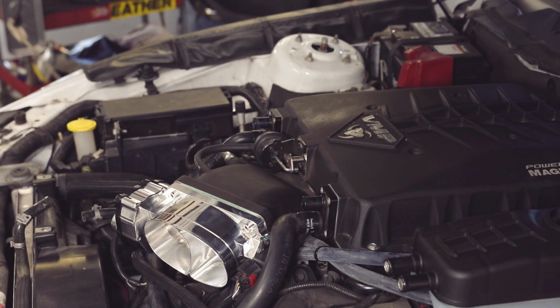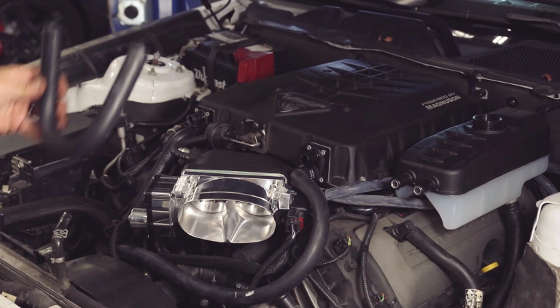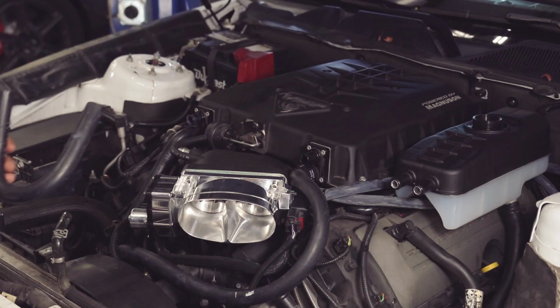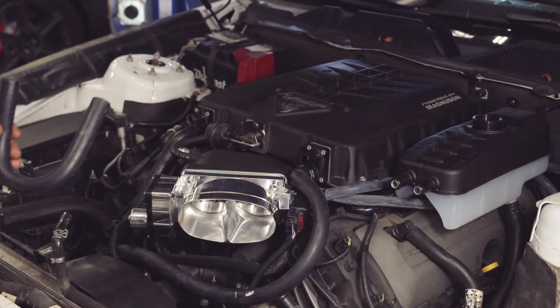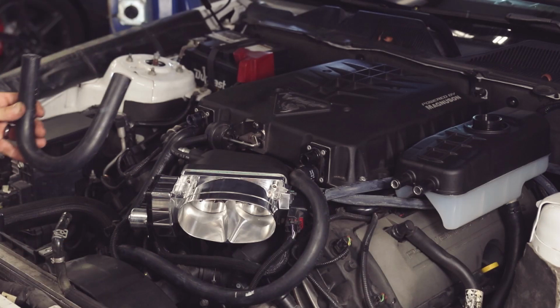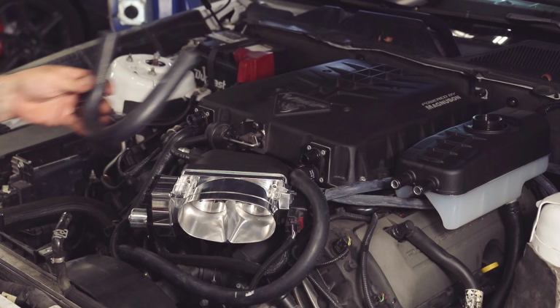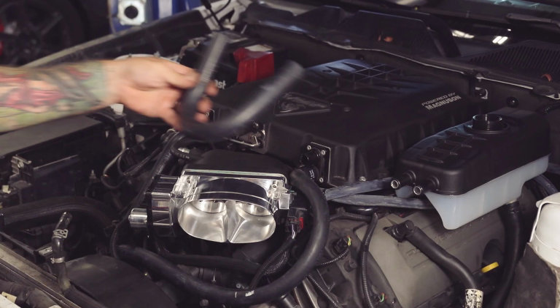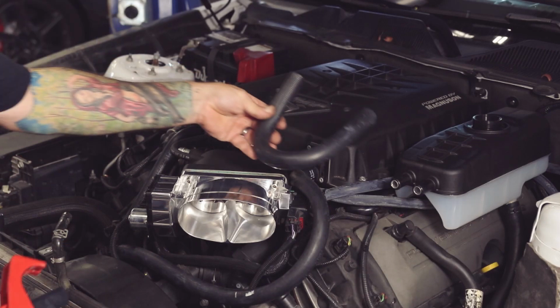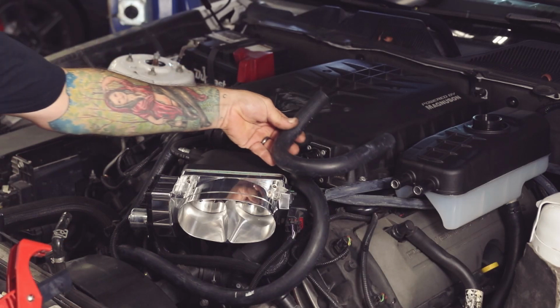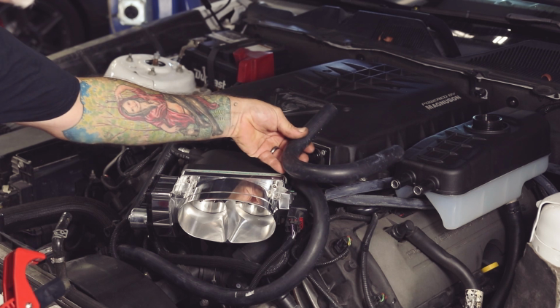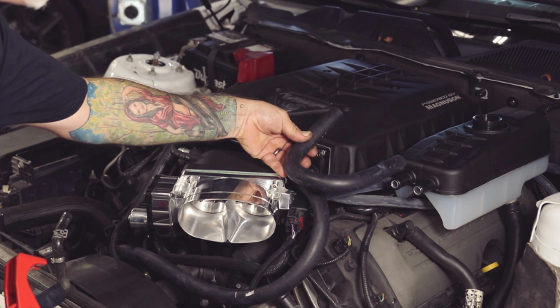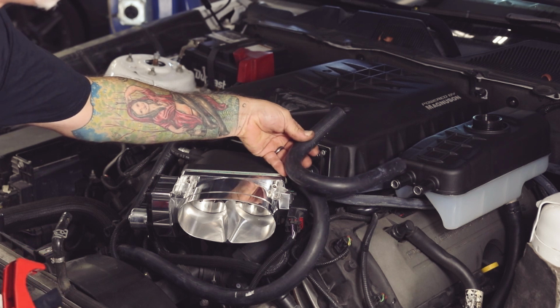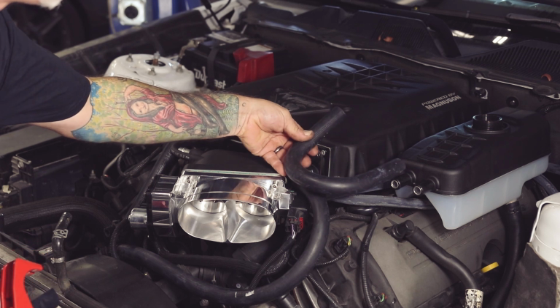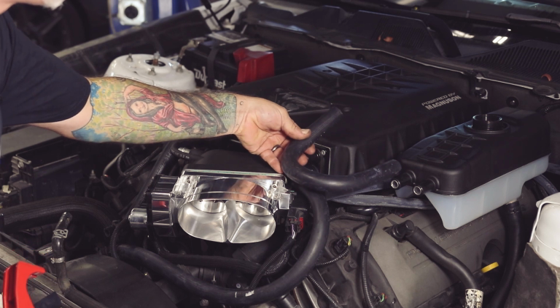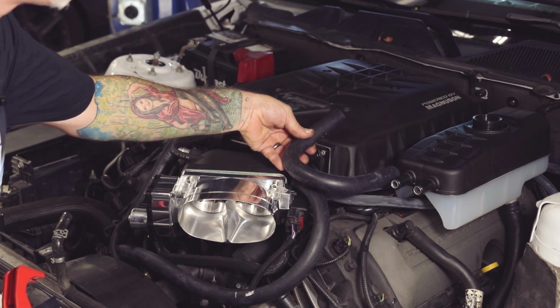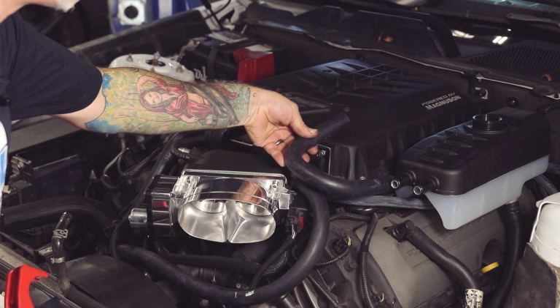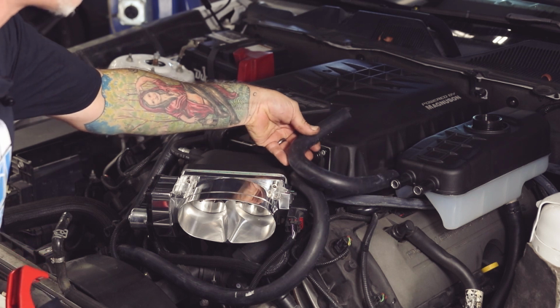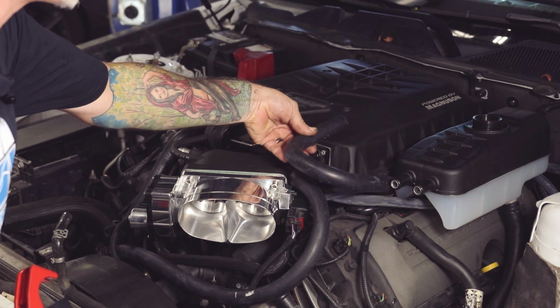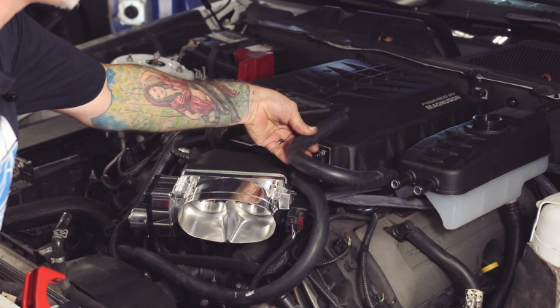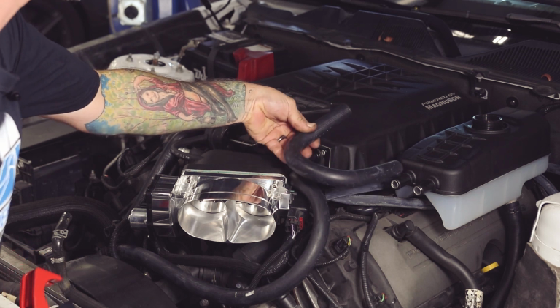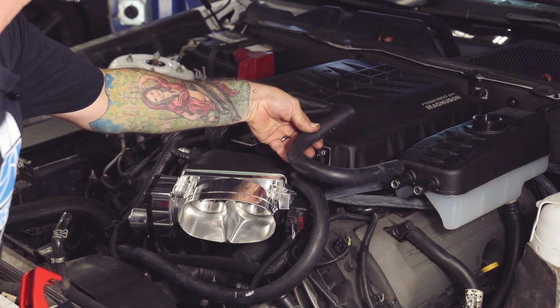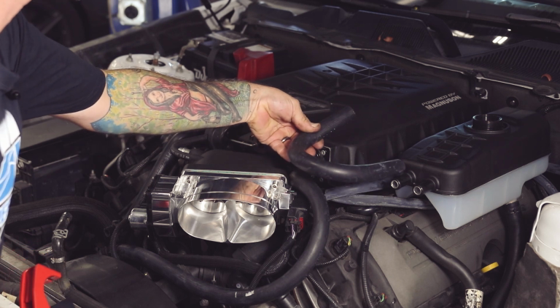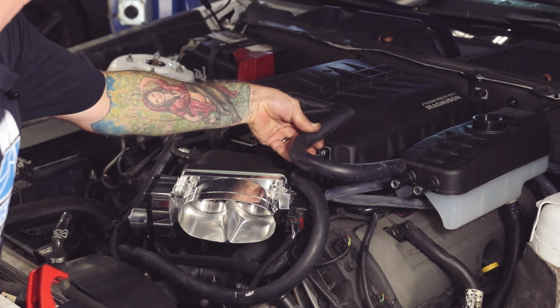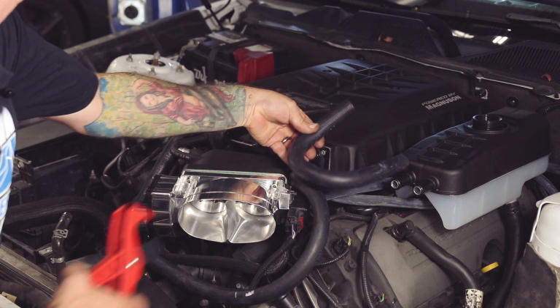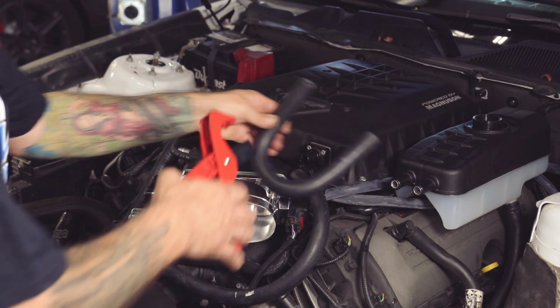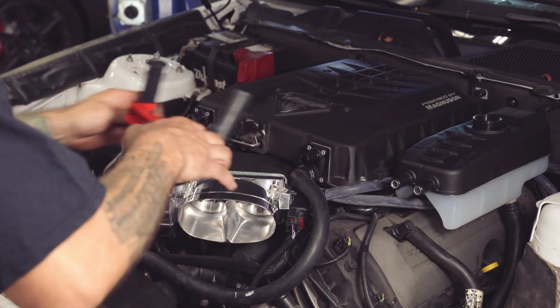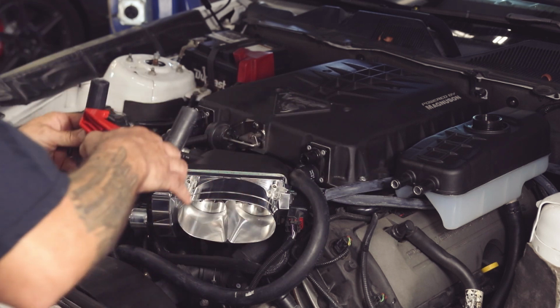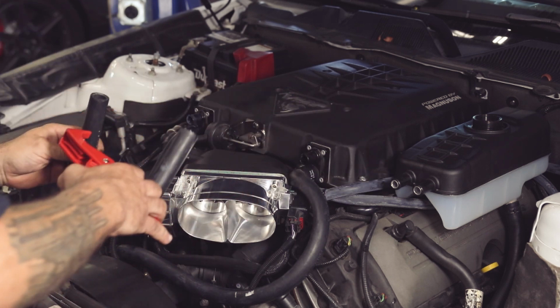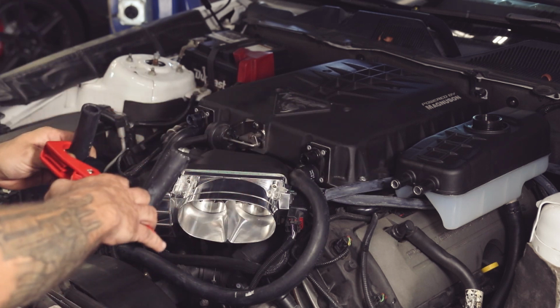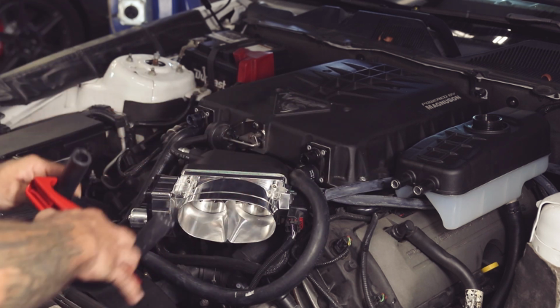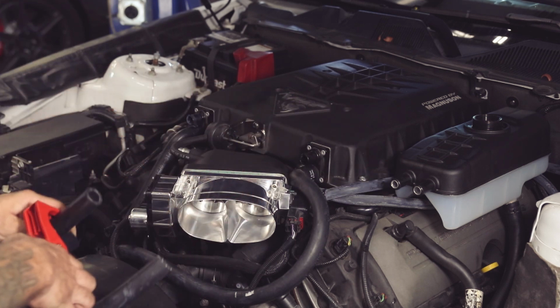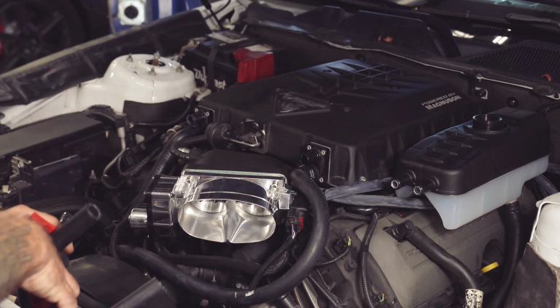Now we're going to install hose F. Just line her up and take a little chunk out.